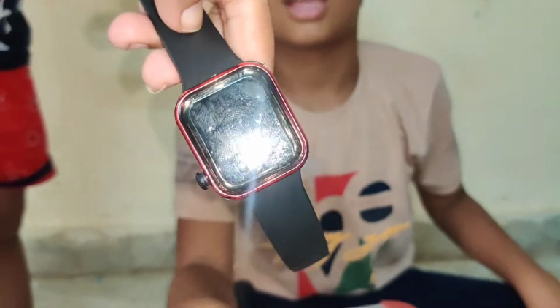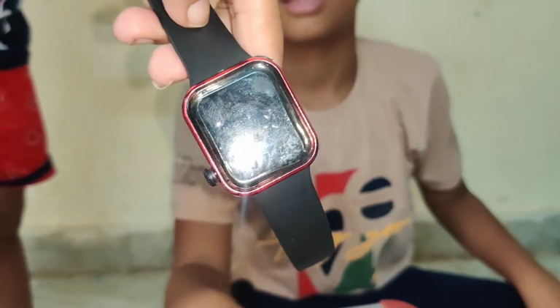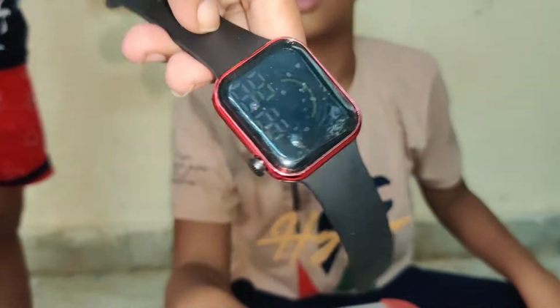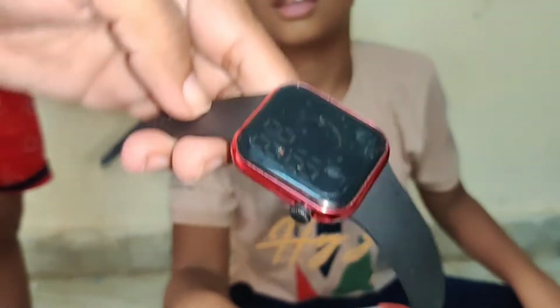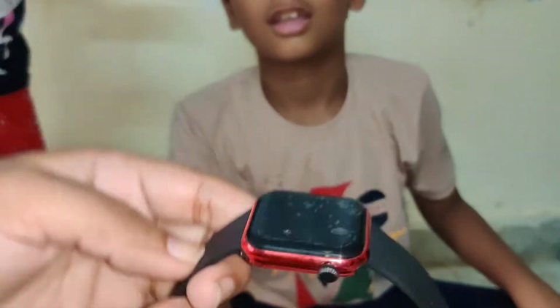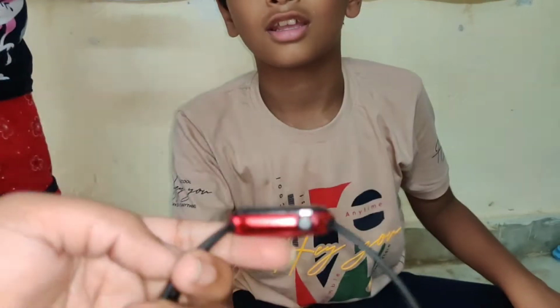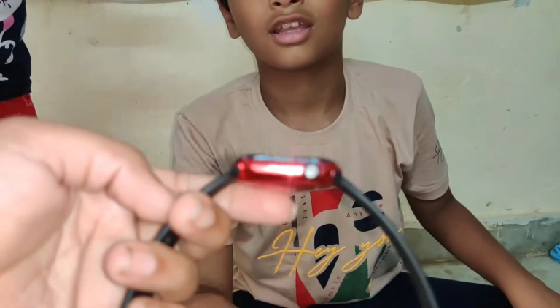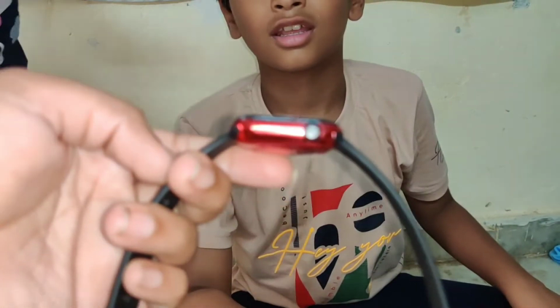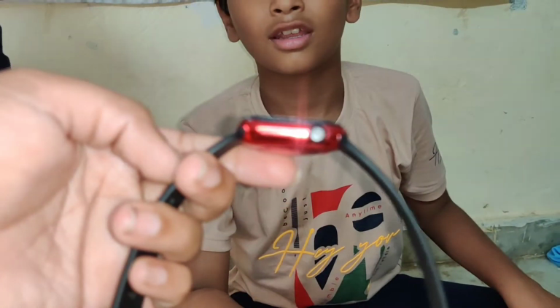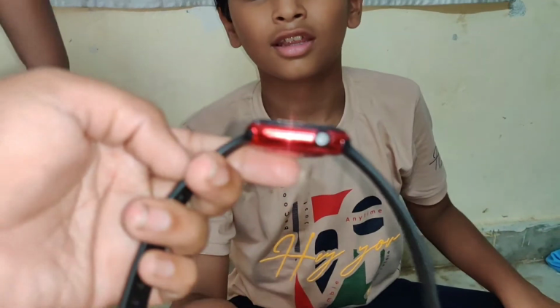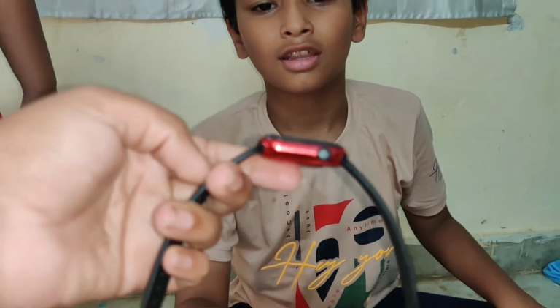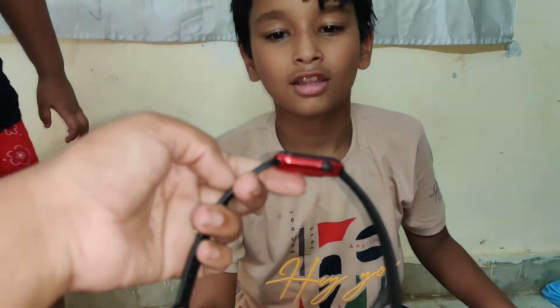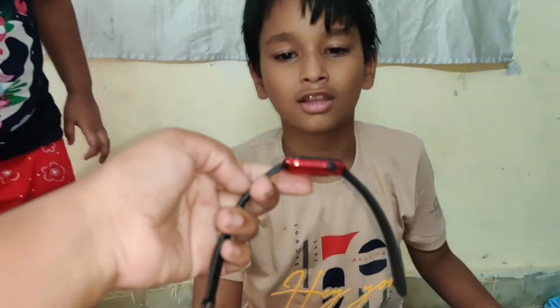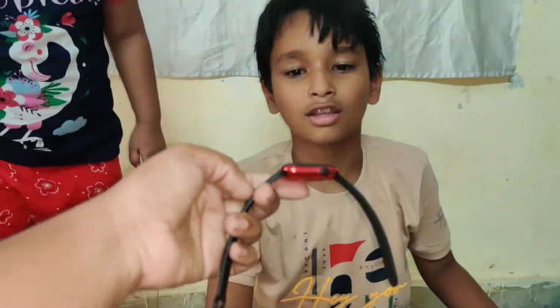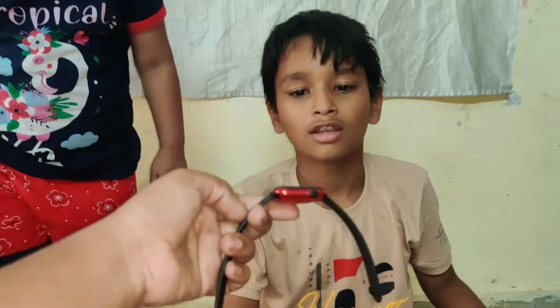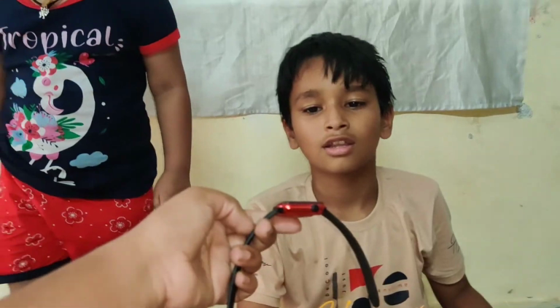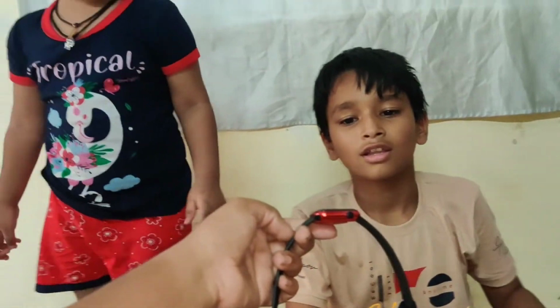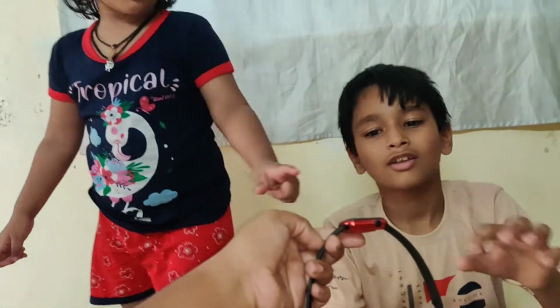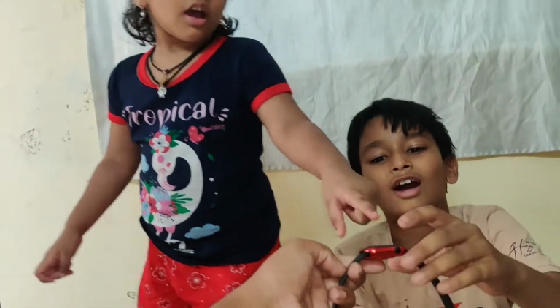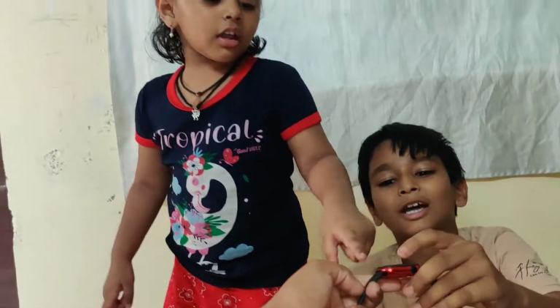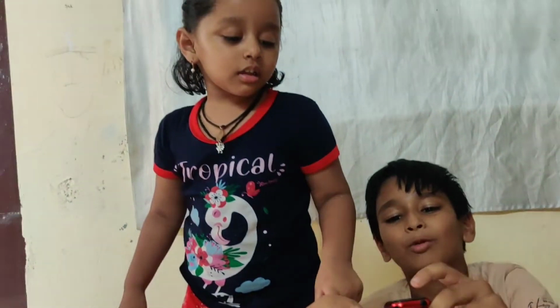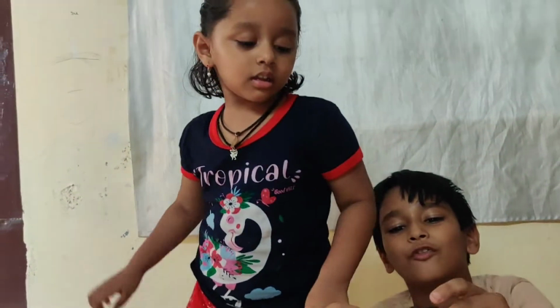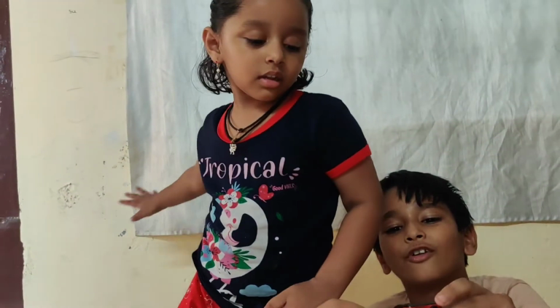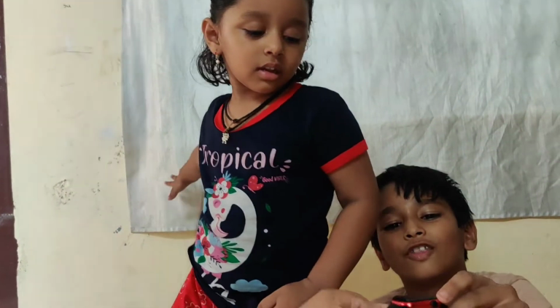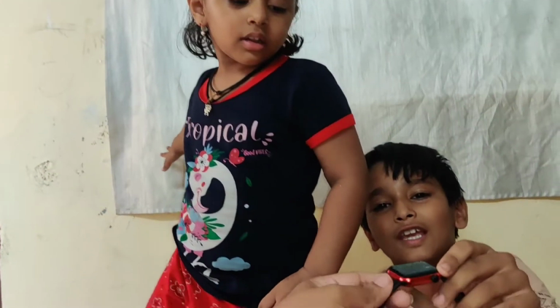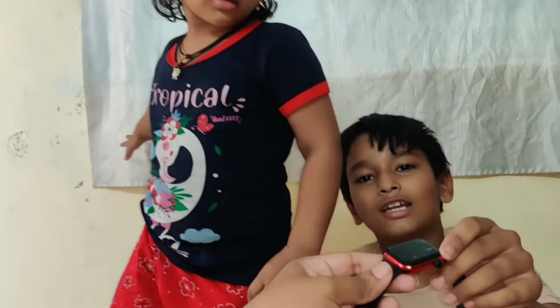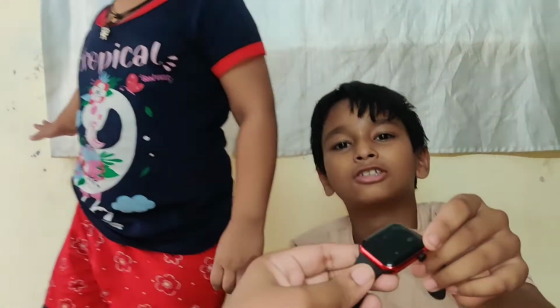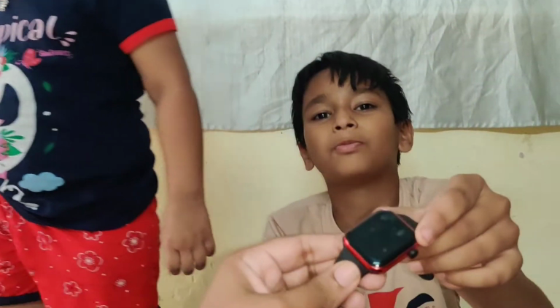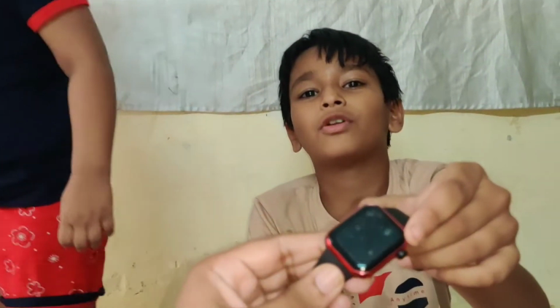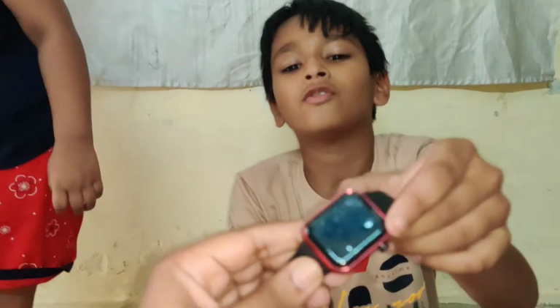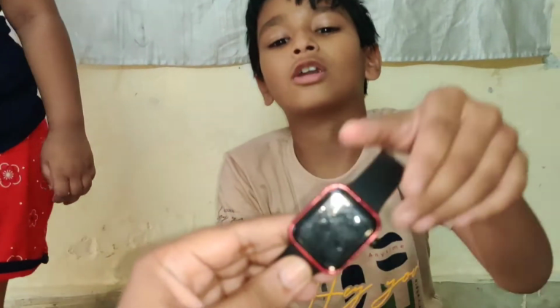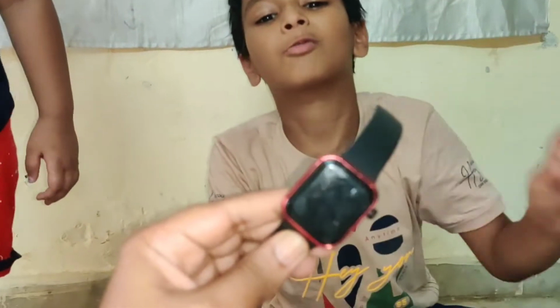You have the dice, so you have the red combination. It is waterproof. Dustproof, waterproof.